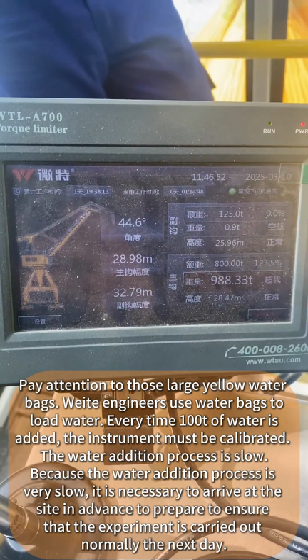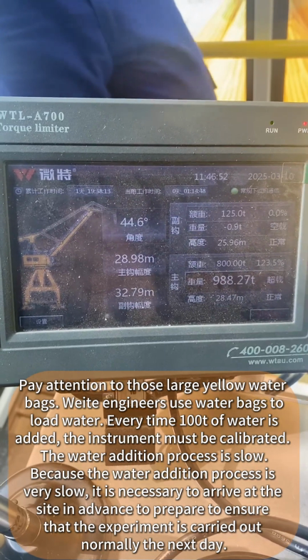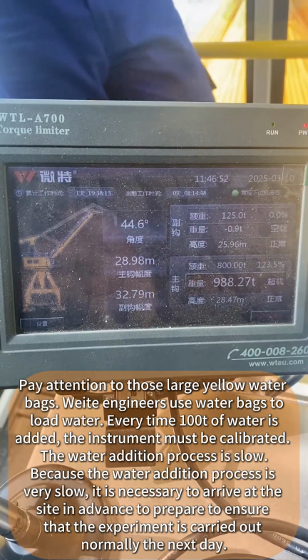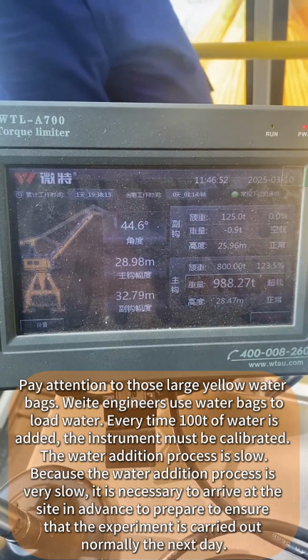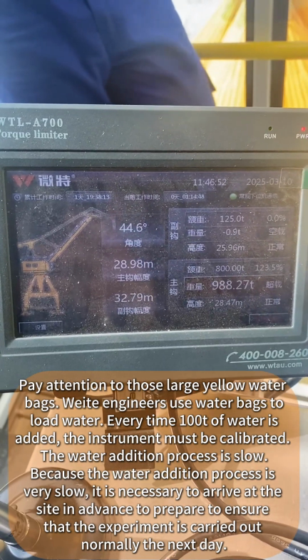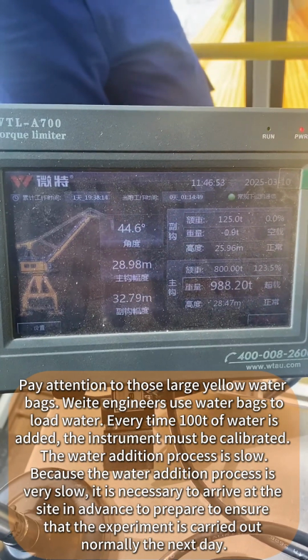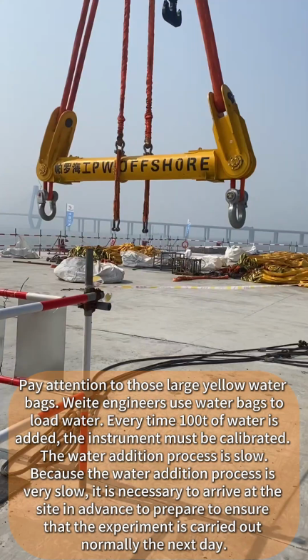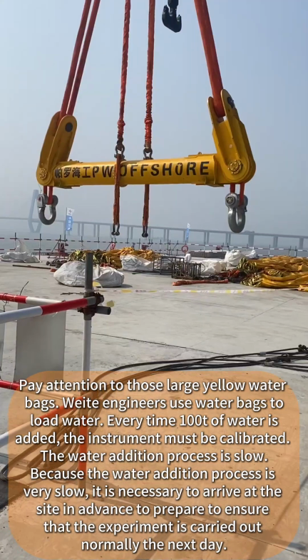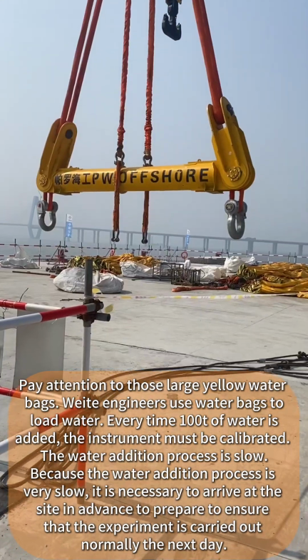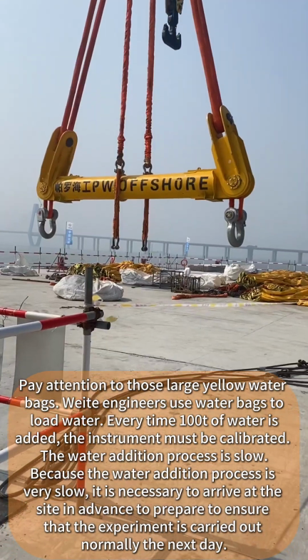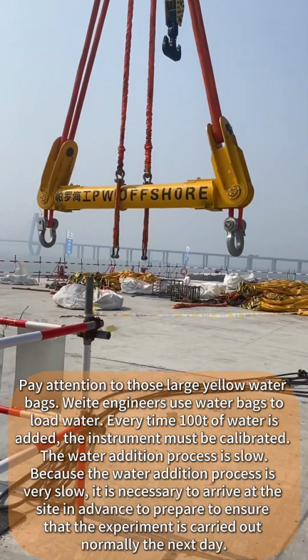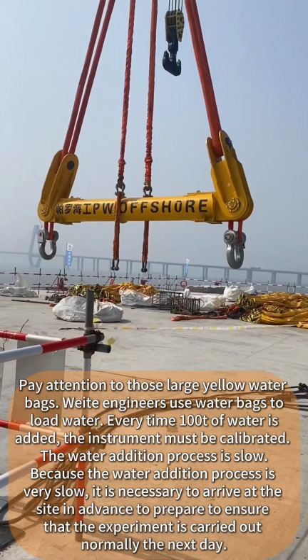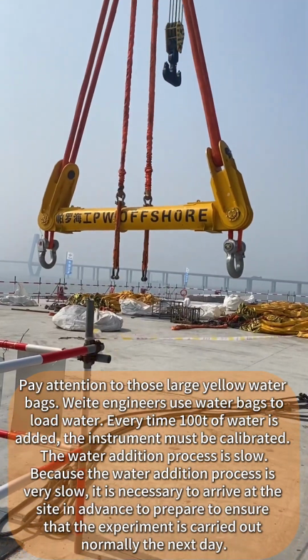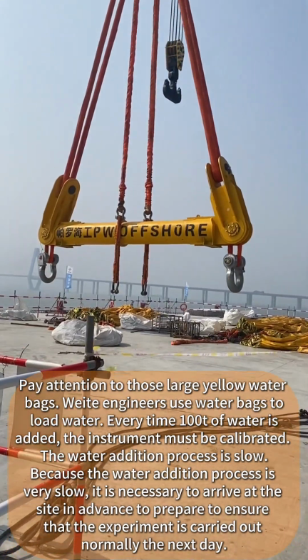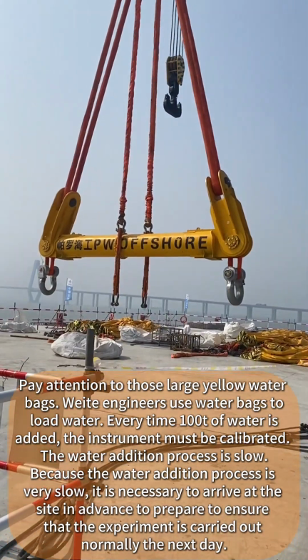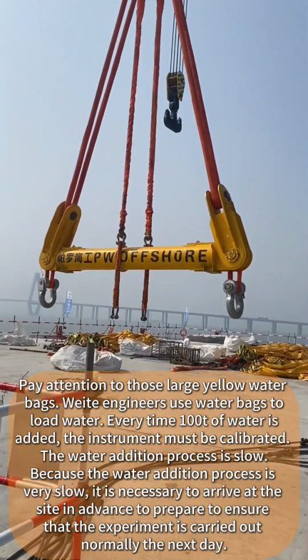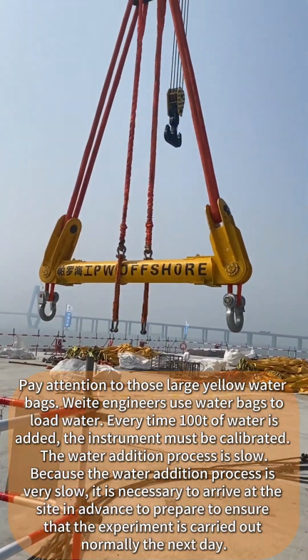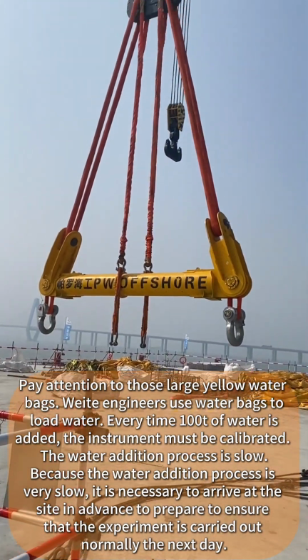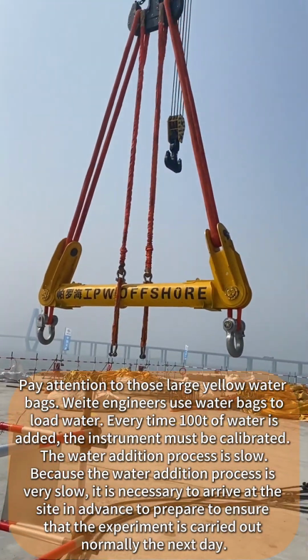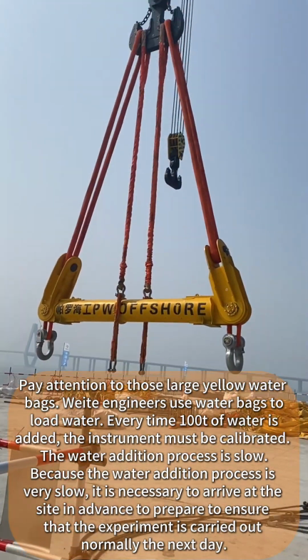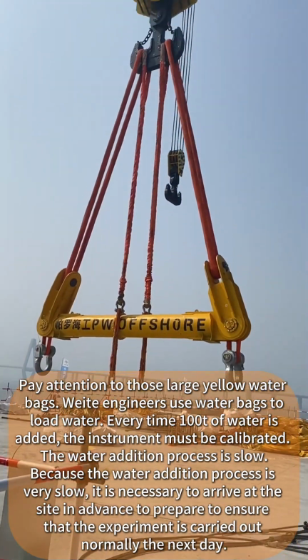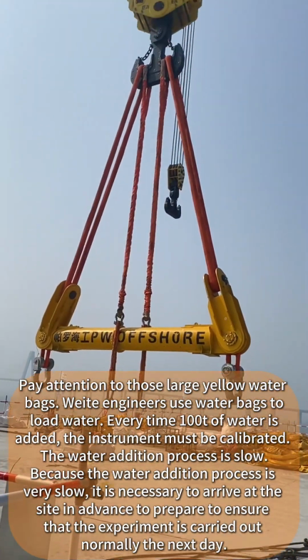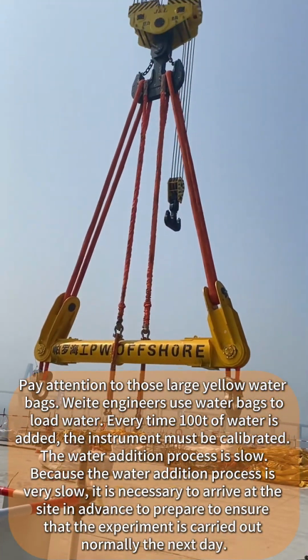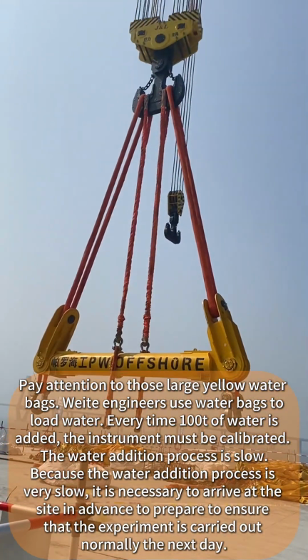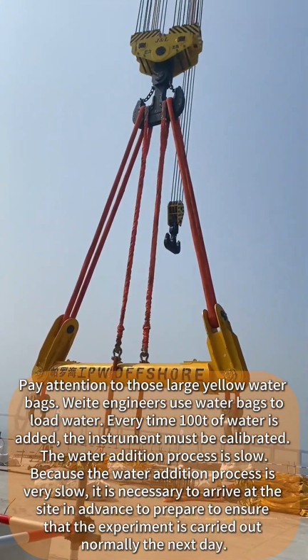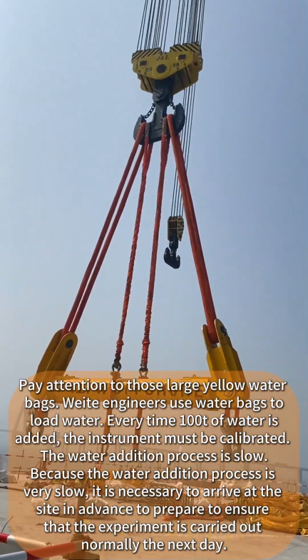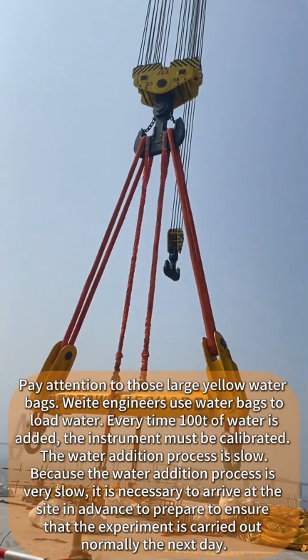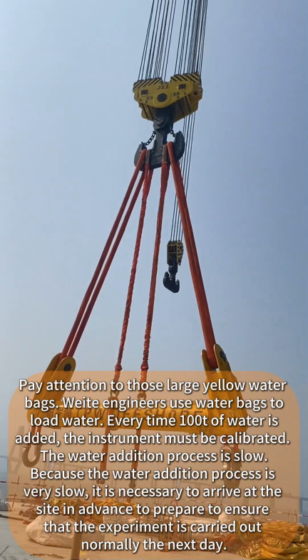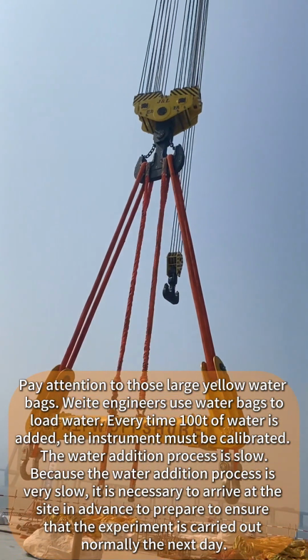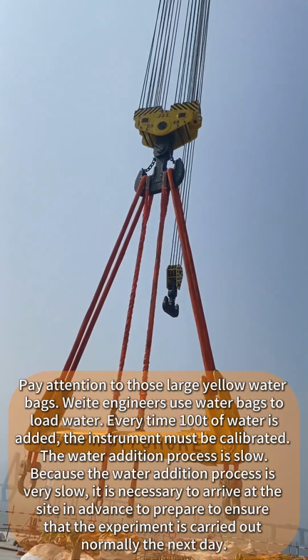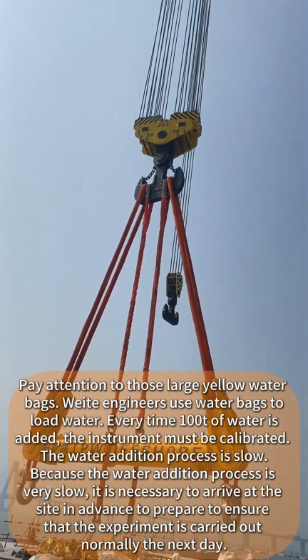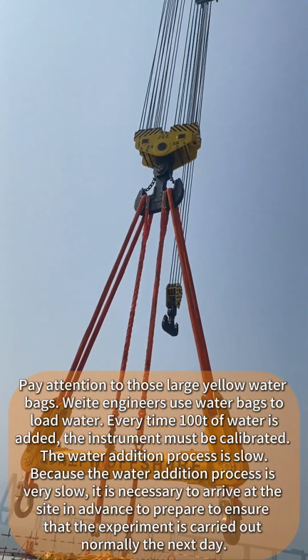Every time 100 tons of water is added, the instruments must be calibrated. The water addition process is slow and deliberate to ensure accurate measurement at each stage.